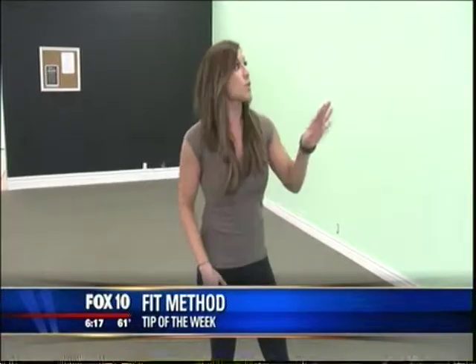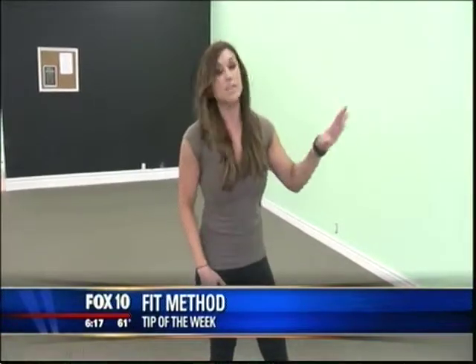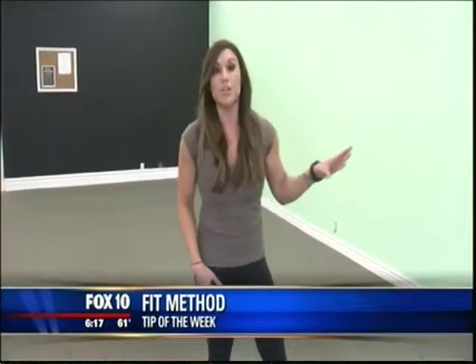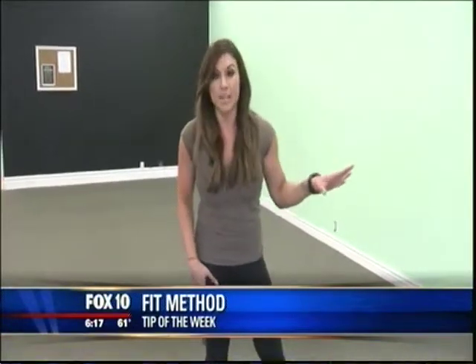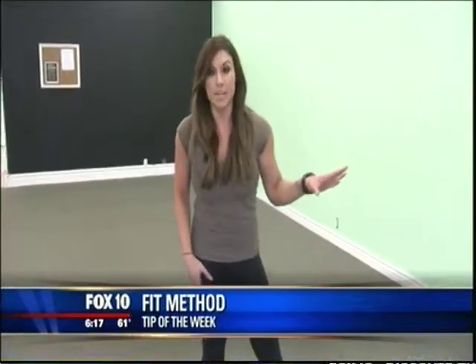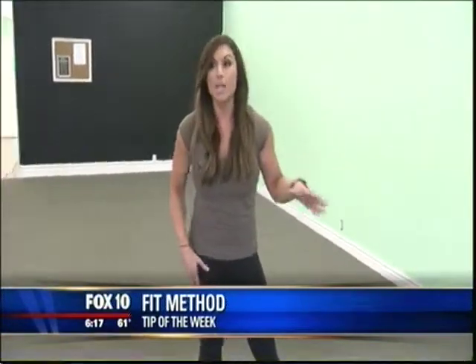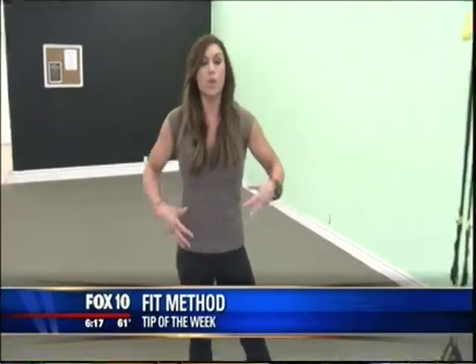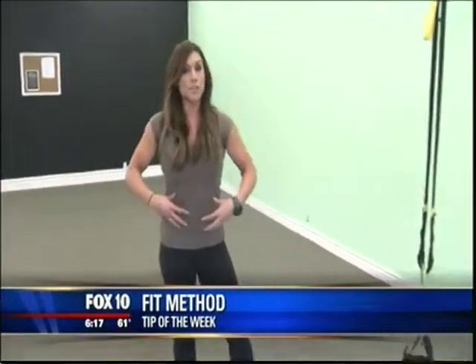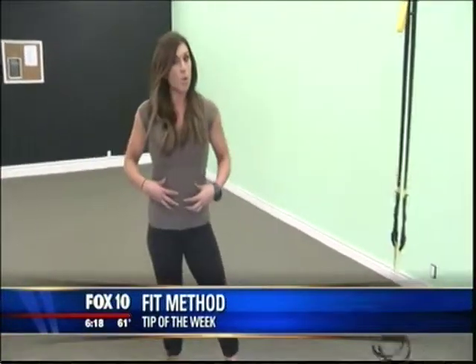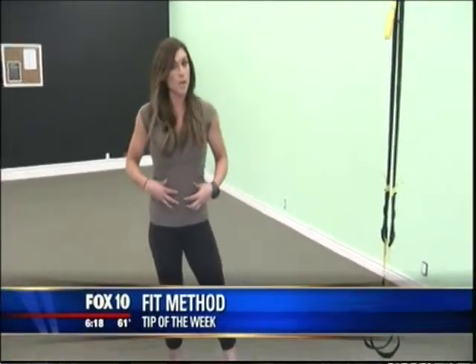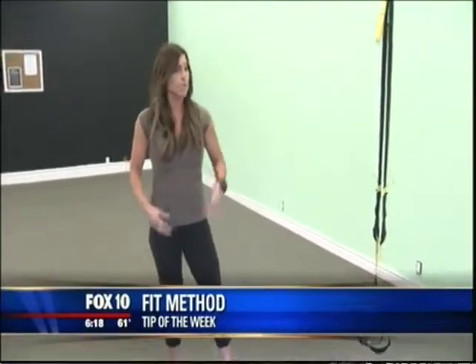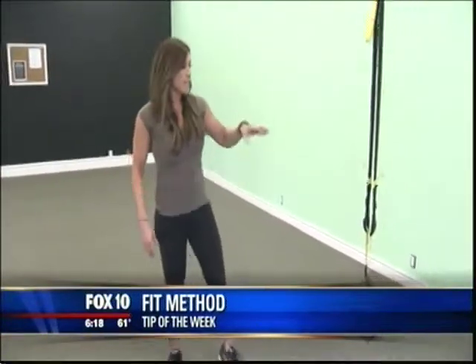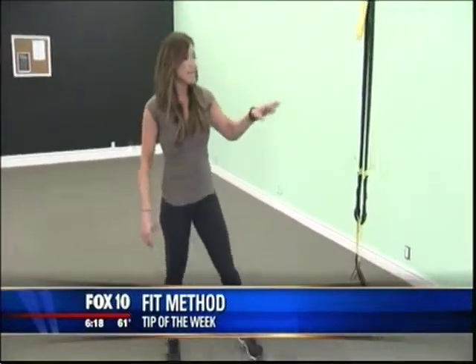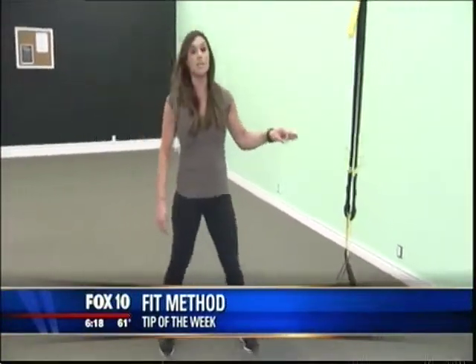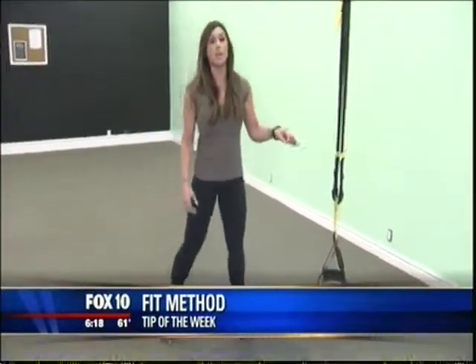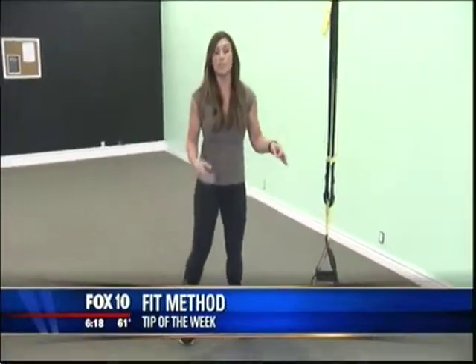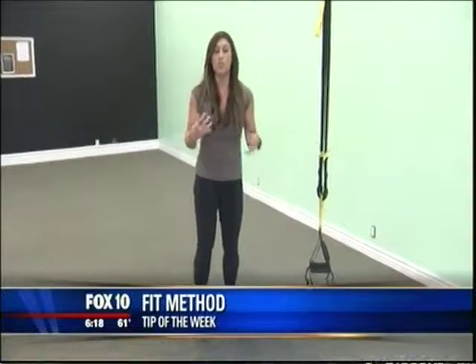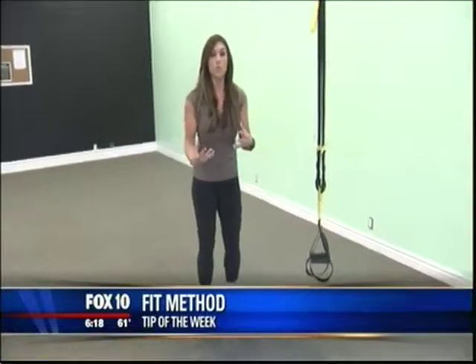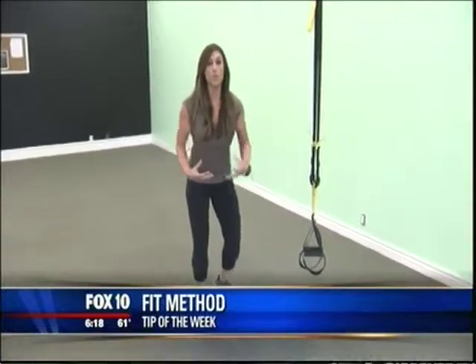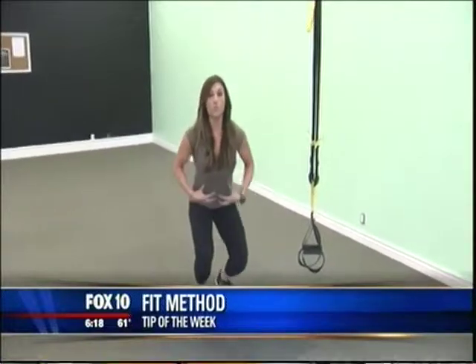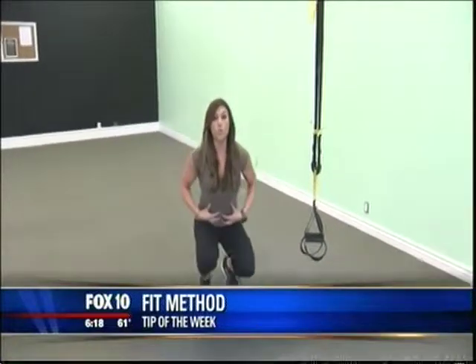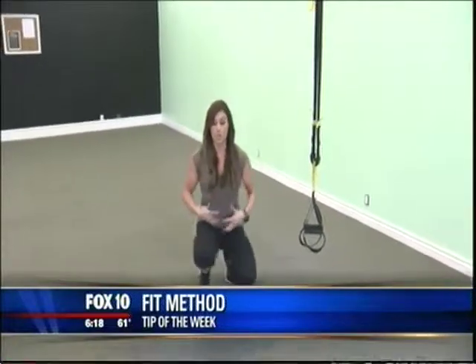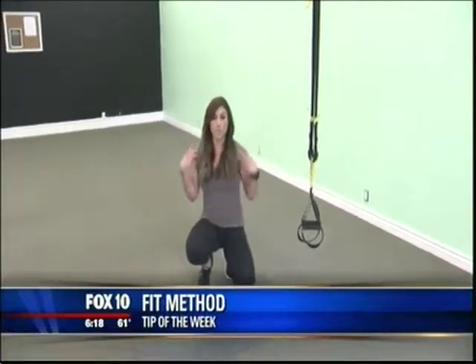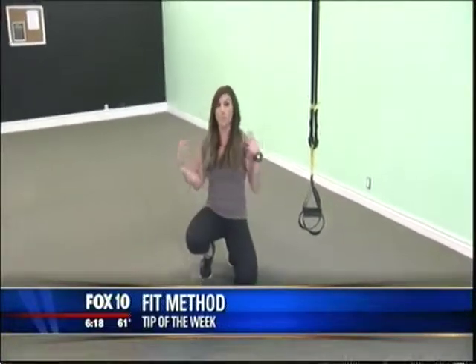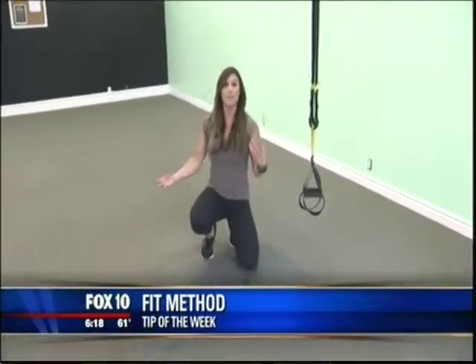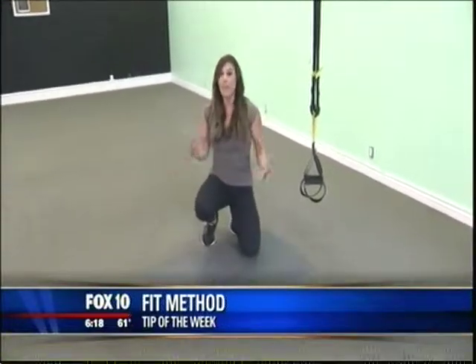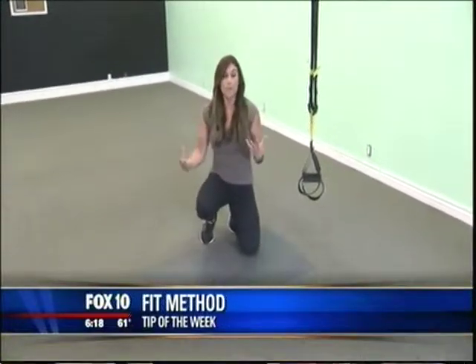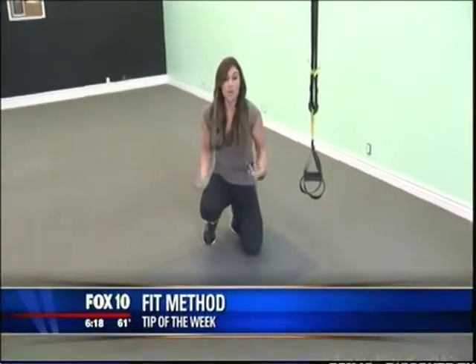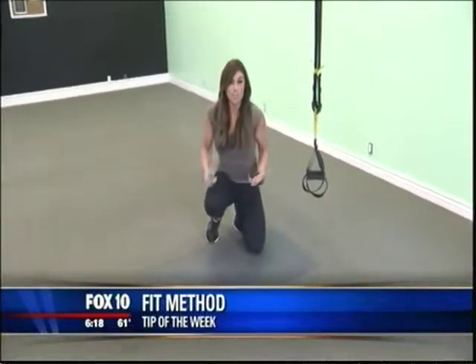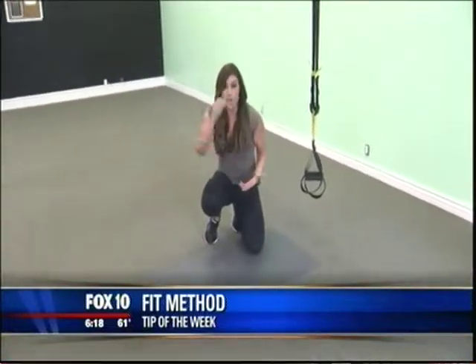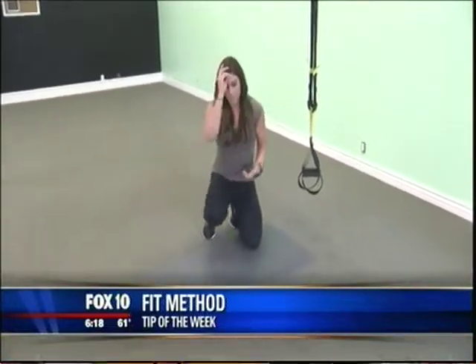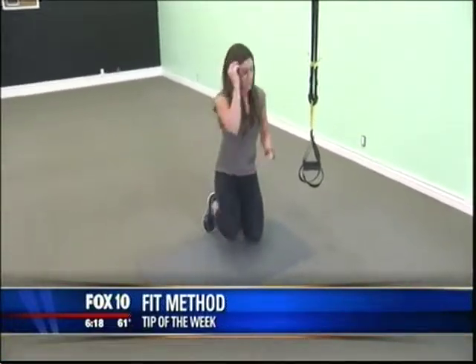So we're going to use the TRX today working the core, and the reason I like the TRX is you're not only working your core but you're also working other areas as well.